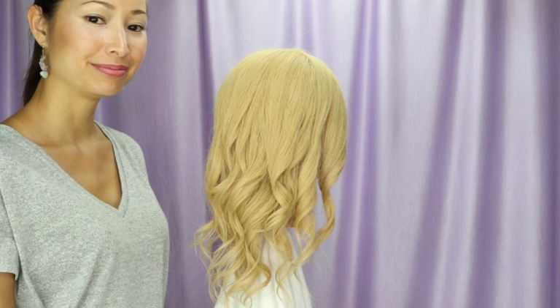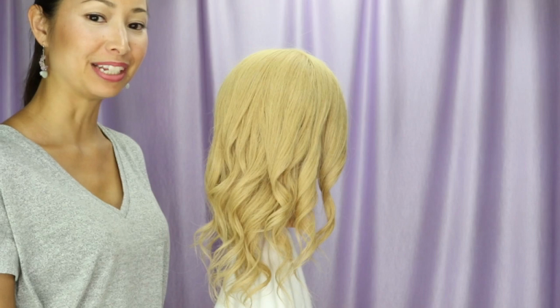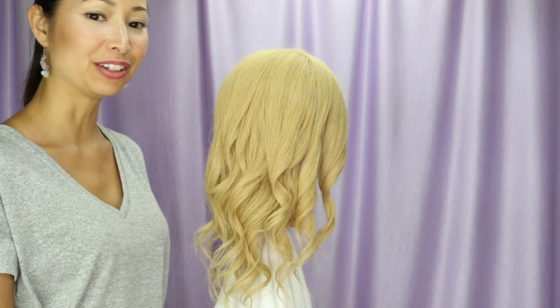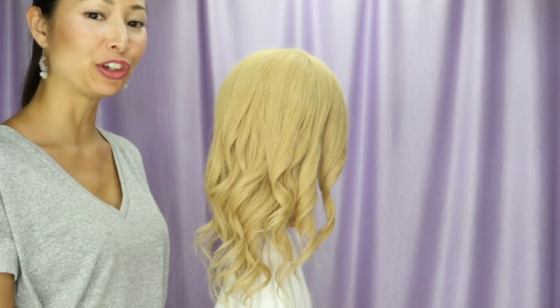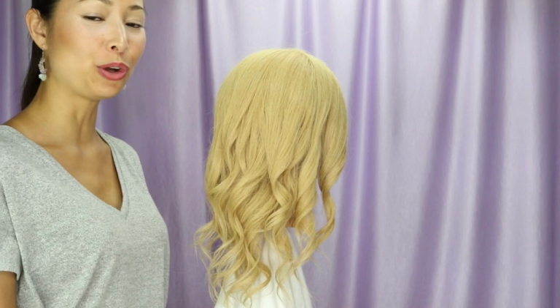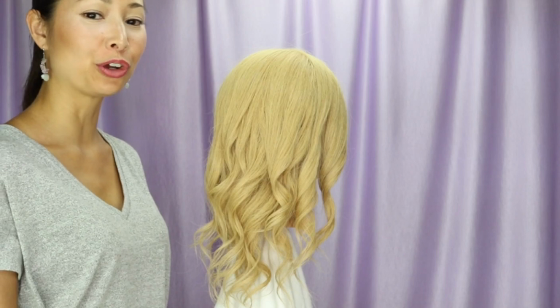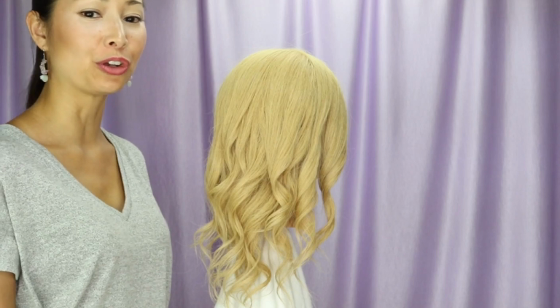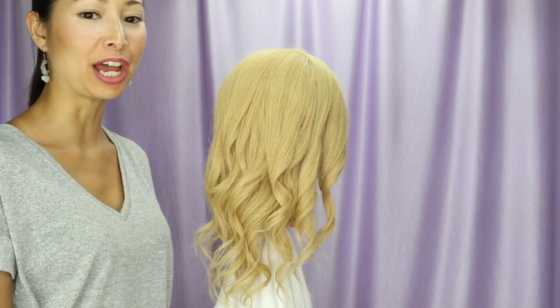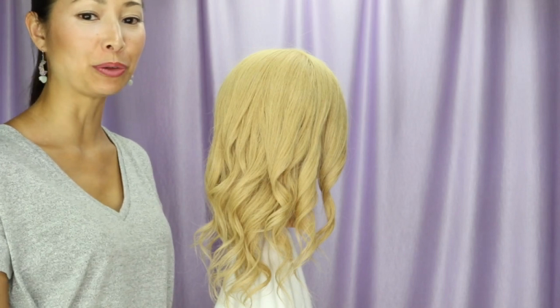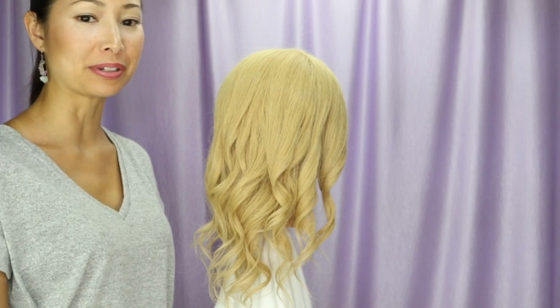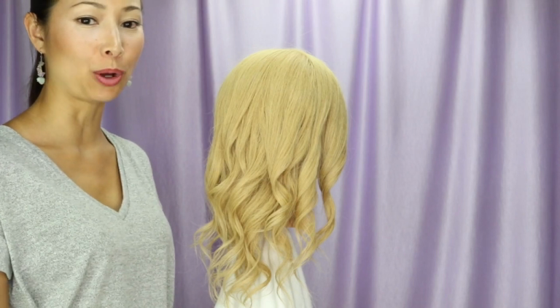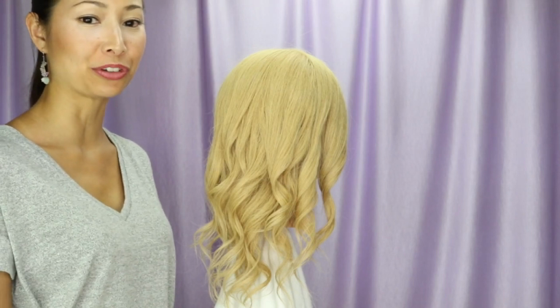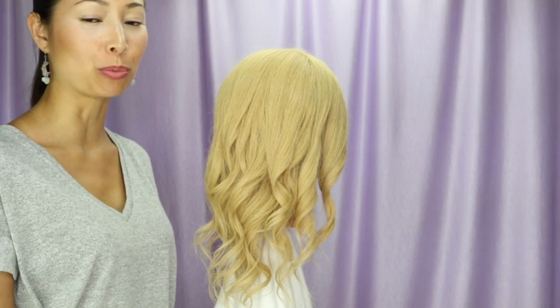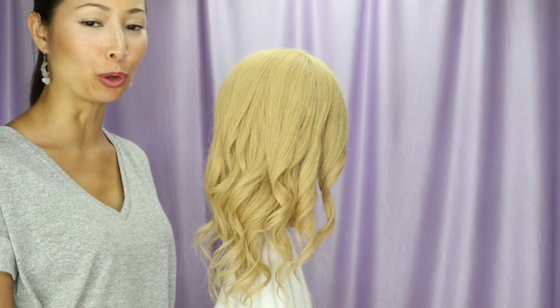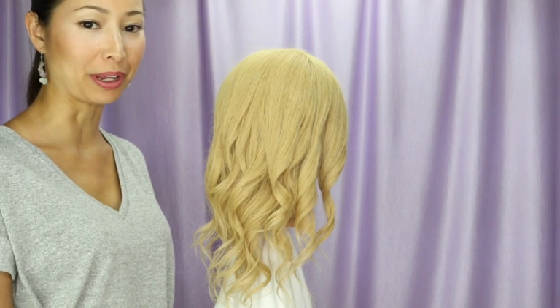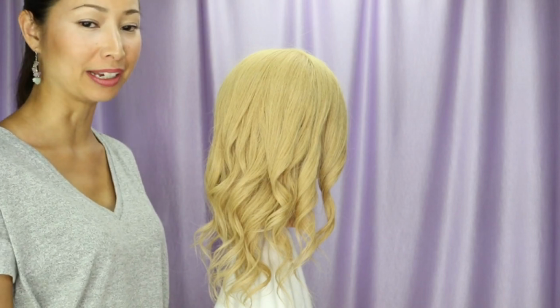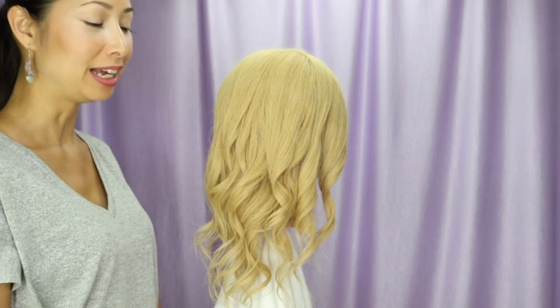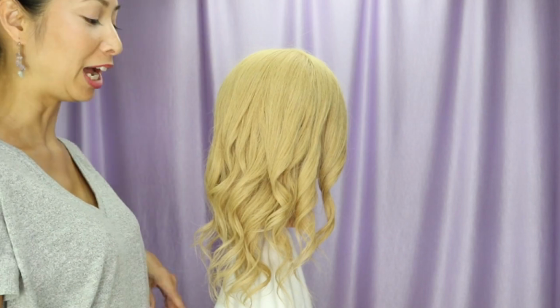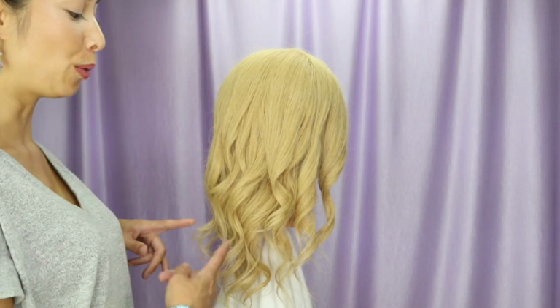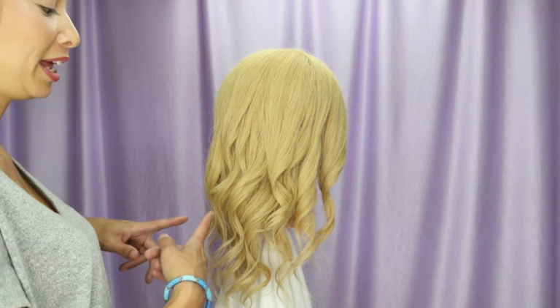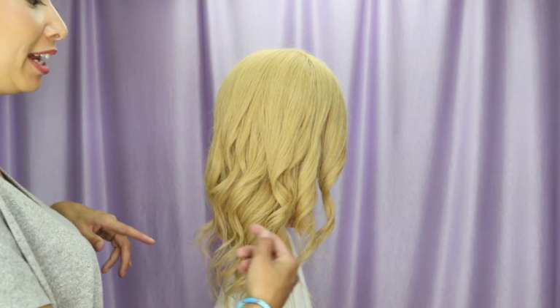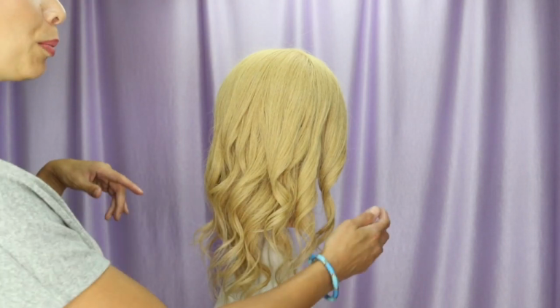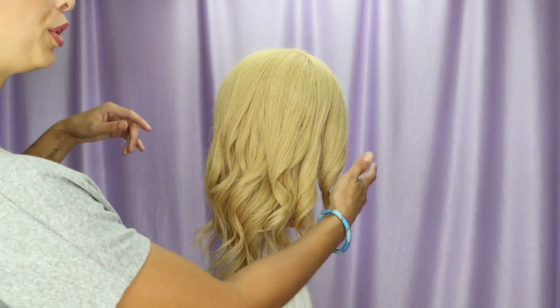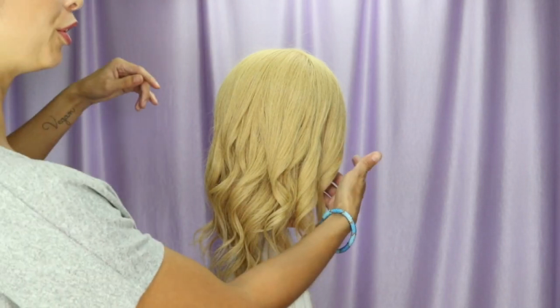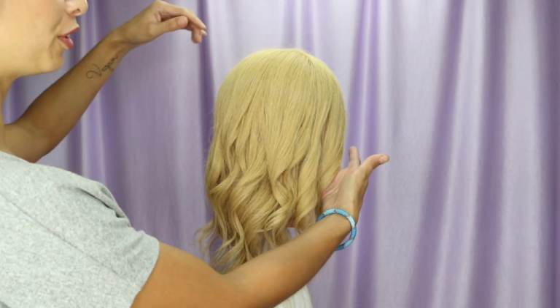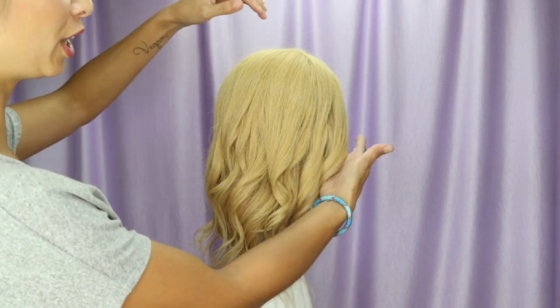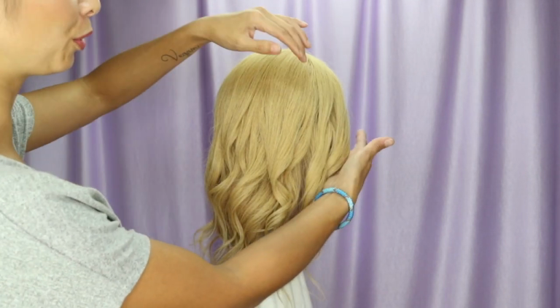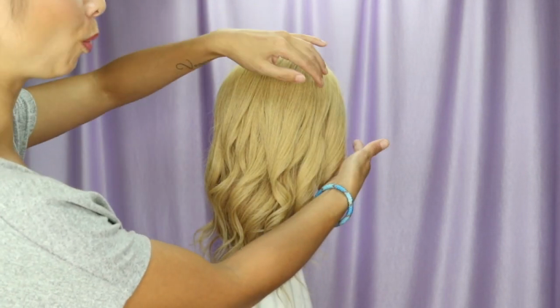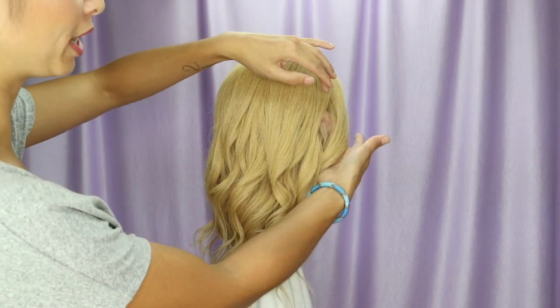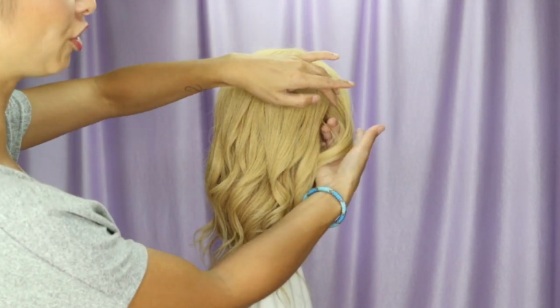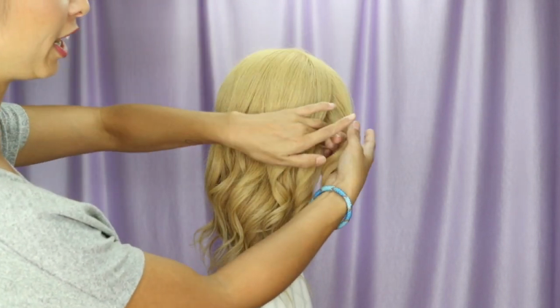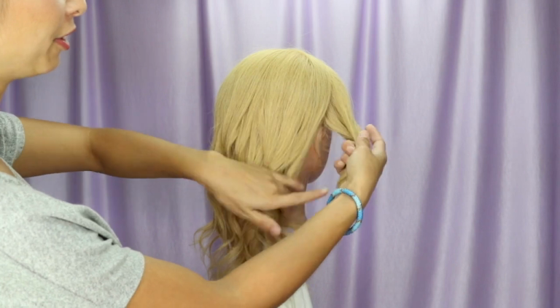In this video we're going to do a half up style with some roping. I went ahead and pre-curled the hair with a one inch iron.